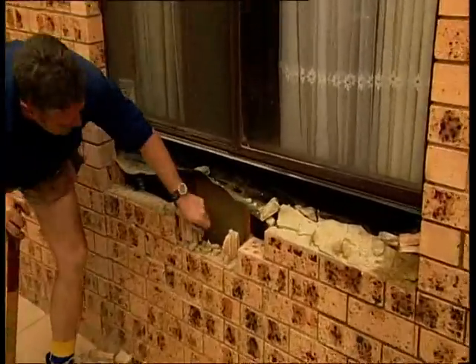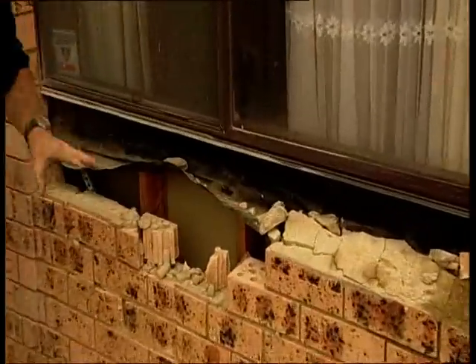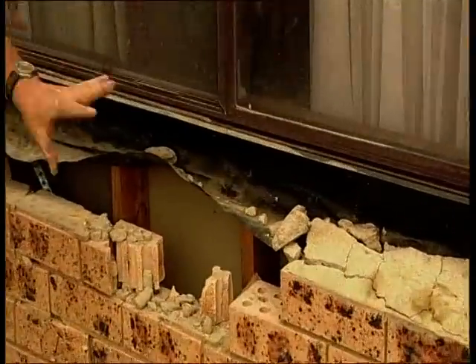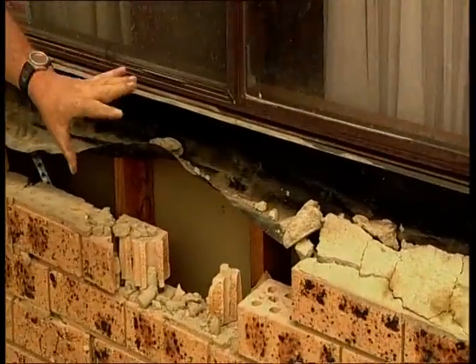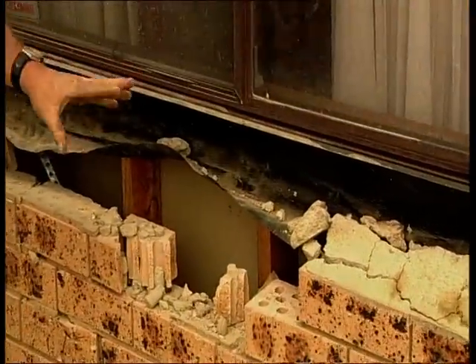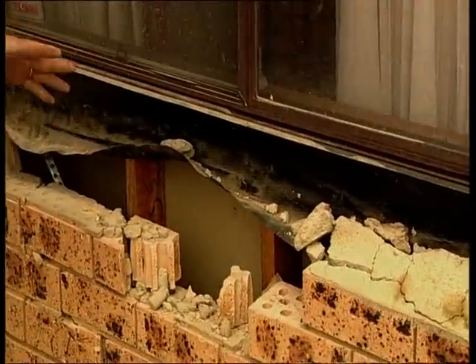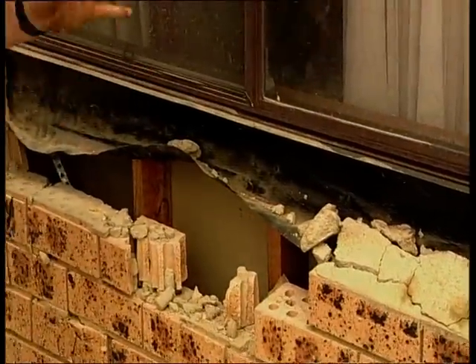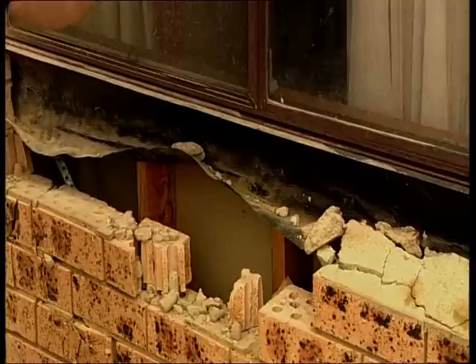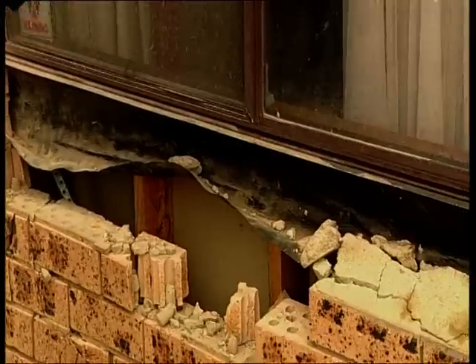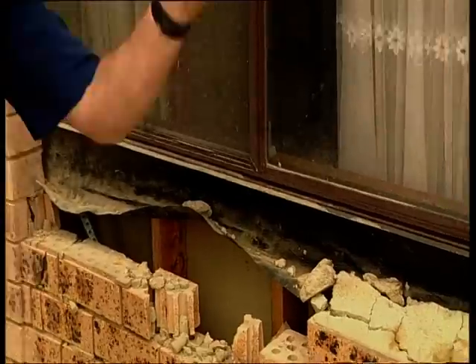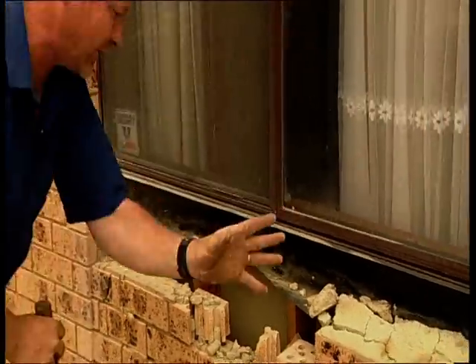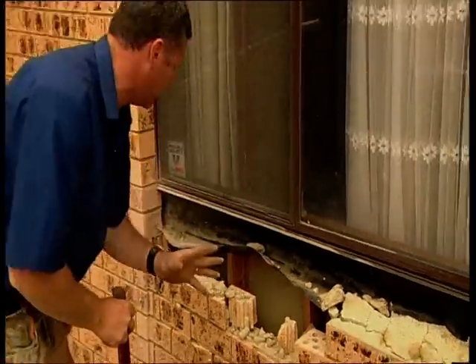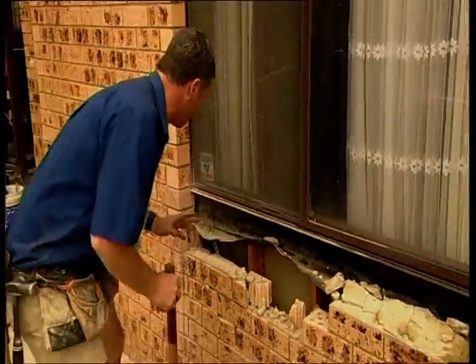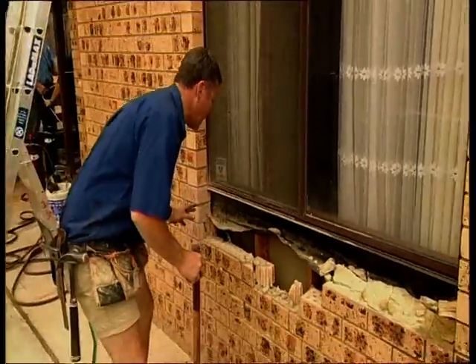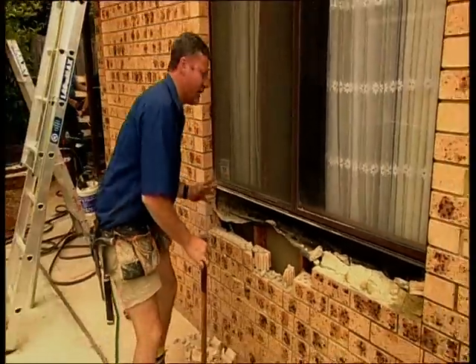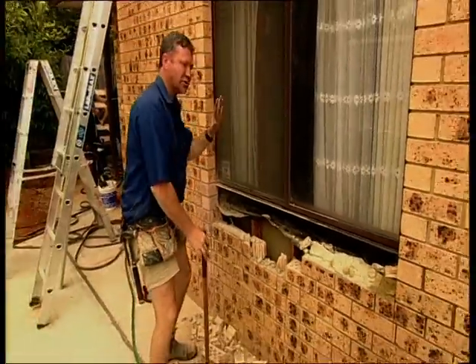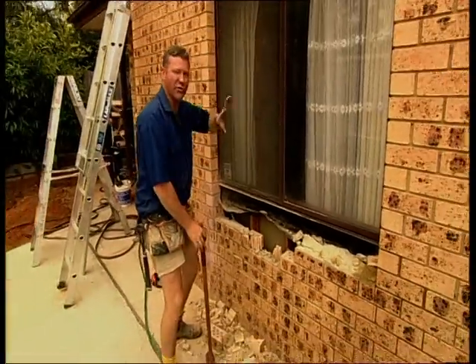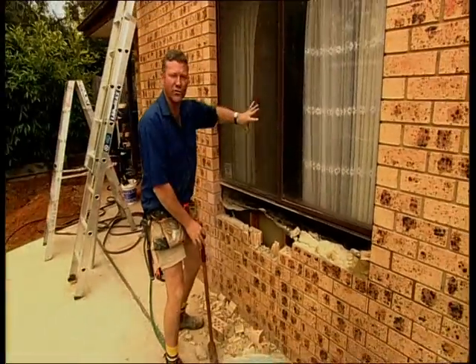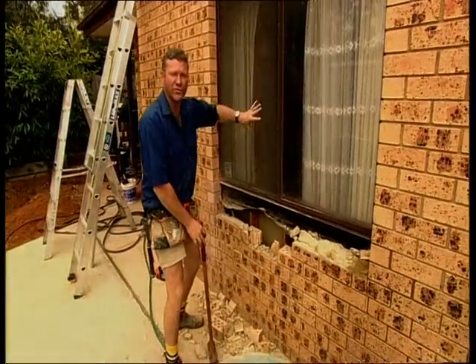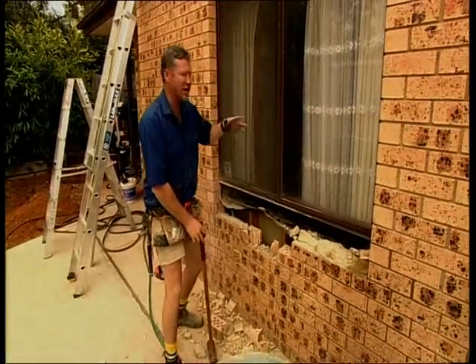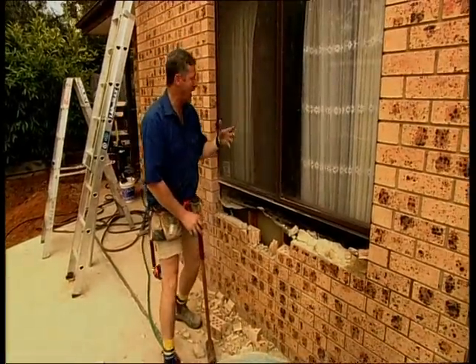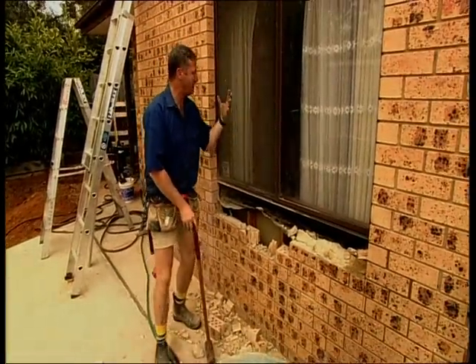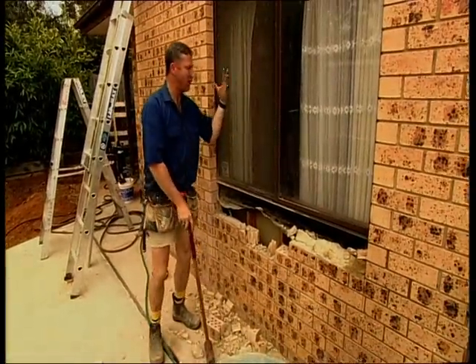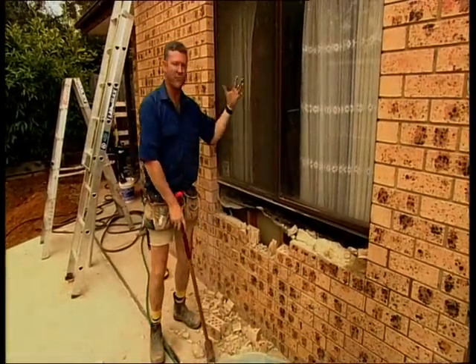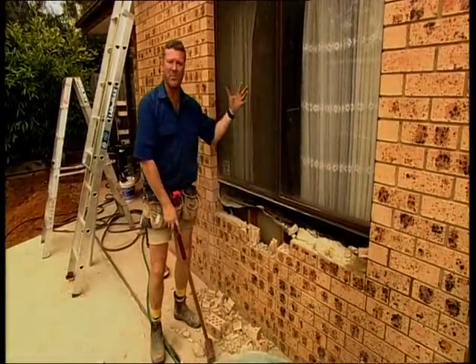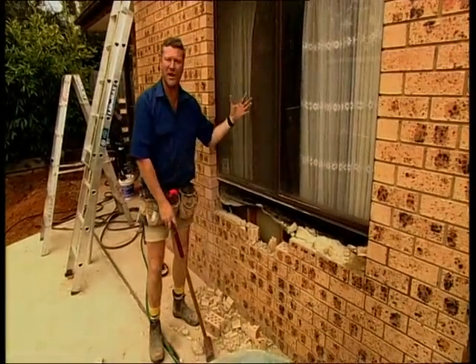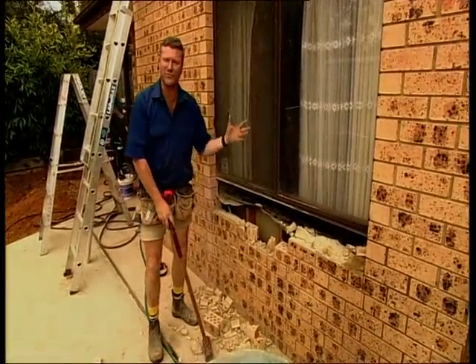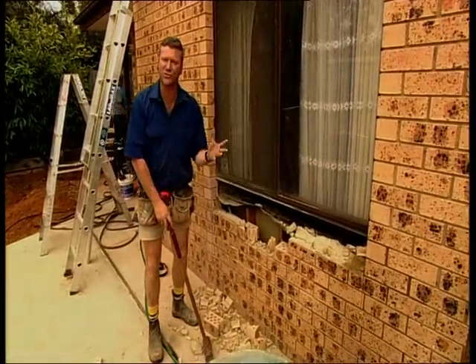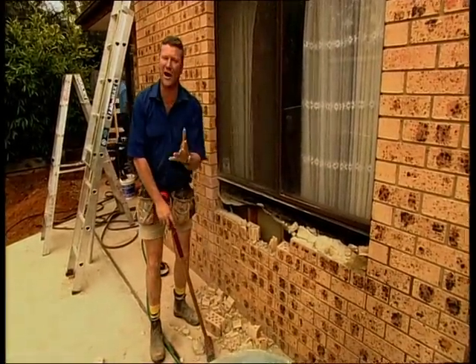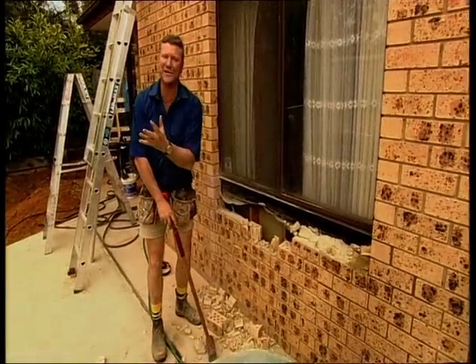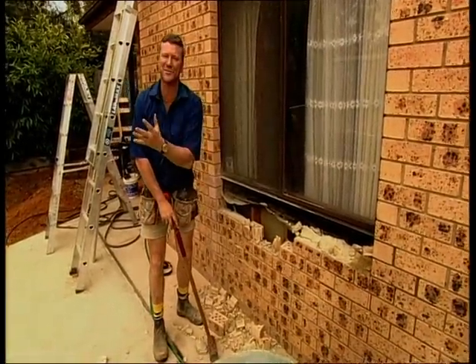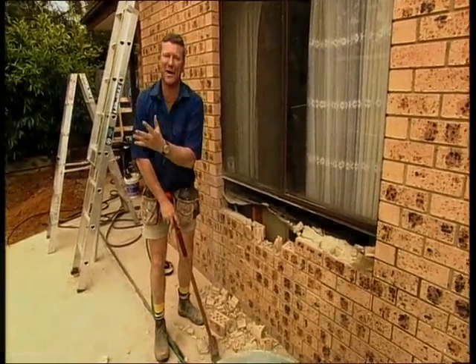Now this is a brick veneer construction — that means brickwork on the outside, and you can see gyprock on the inside. So what we need to do is cut that gyprock out, slot the doors in, and they'll flow from the bedroom straight into the spa.